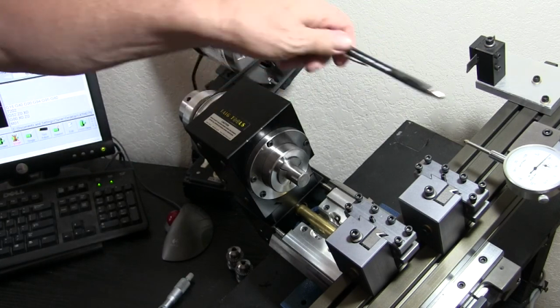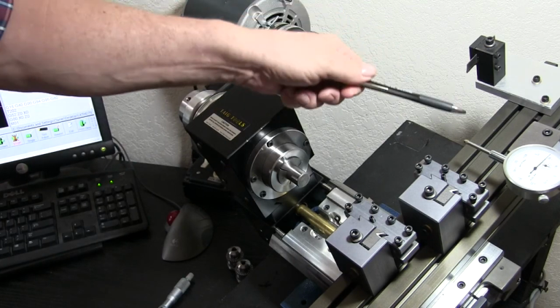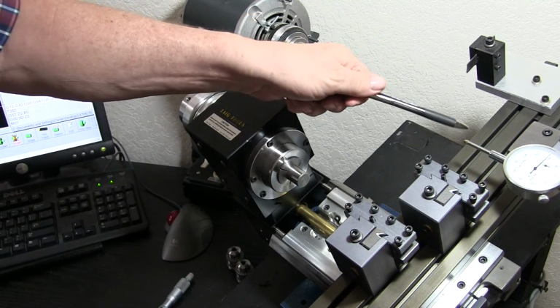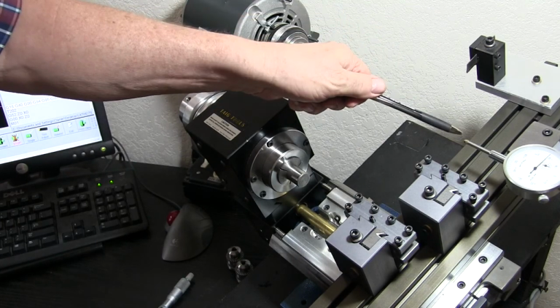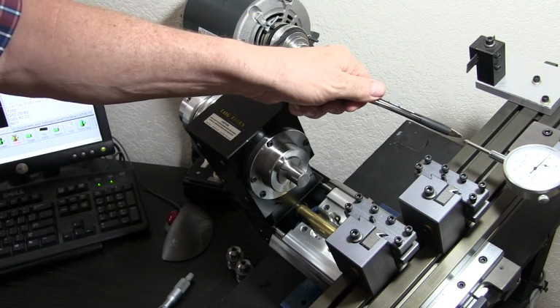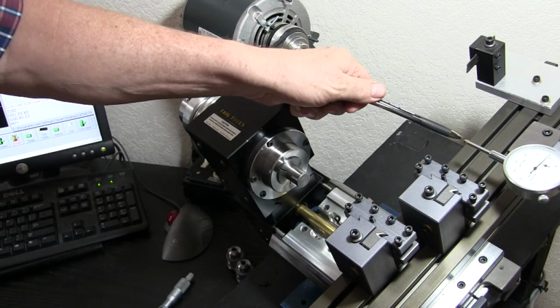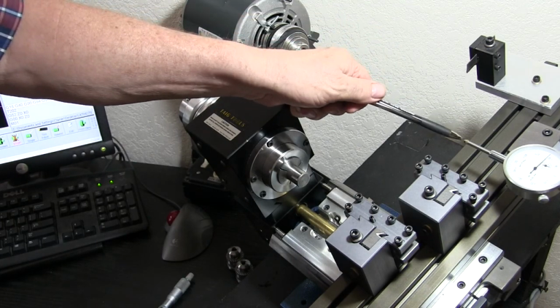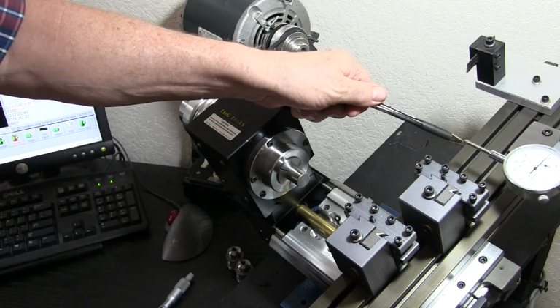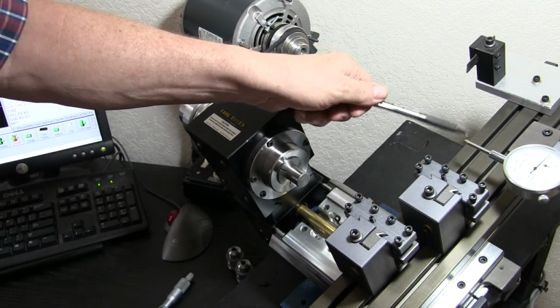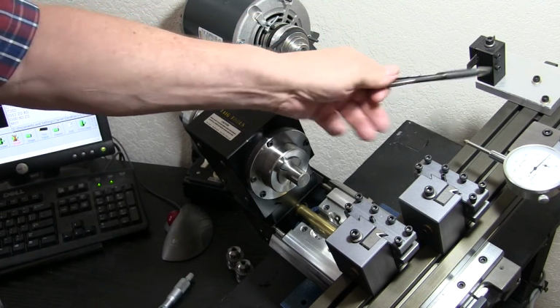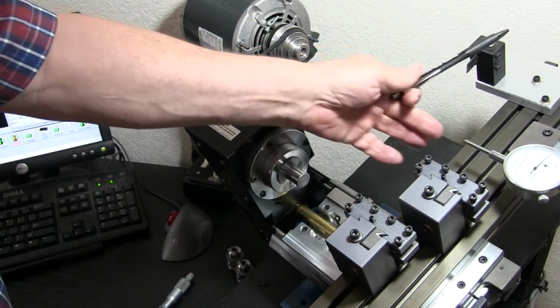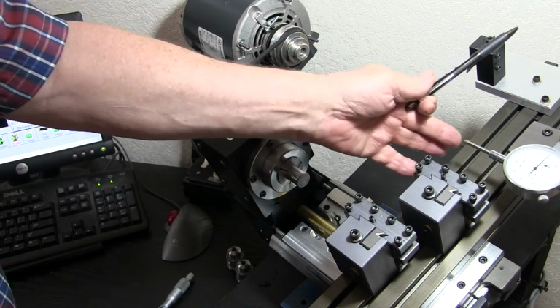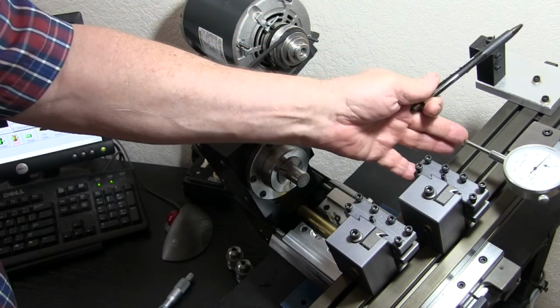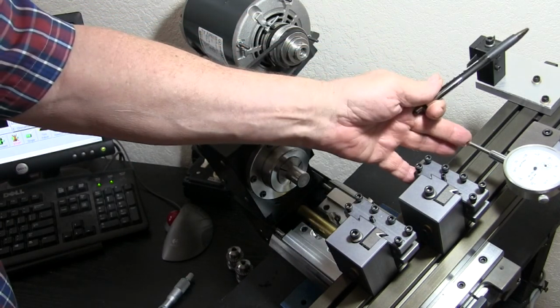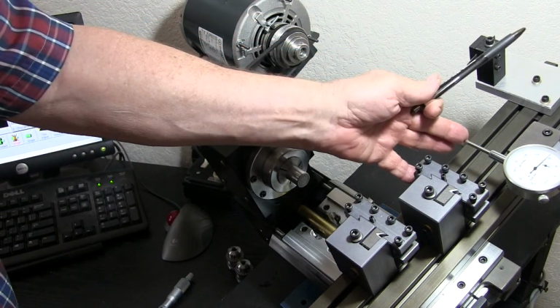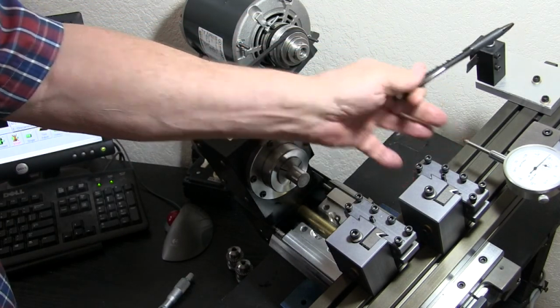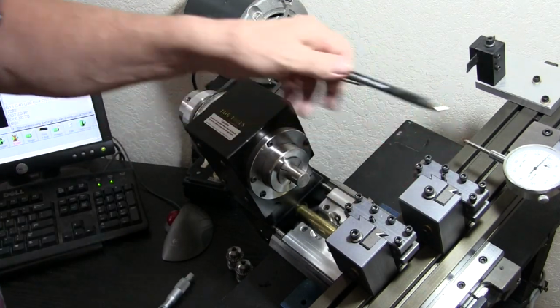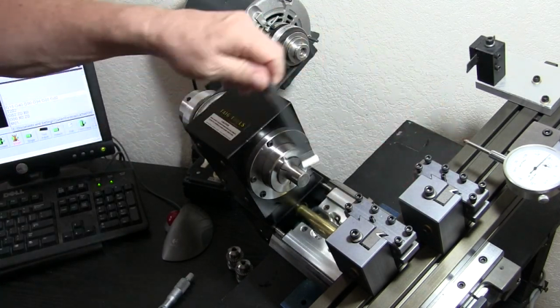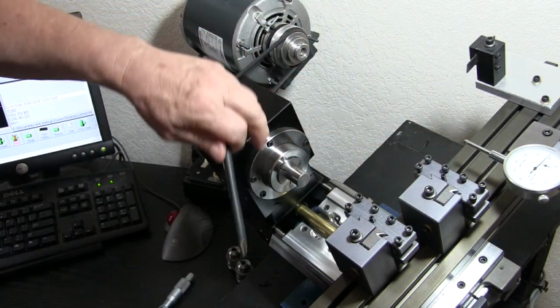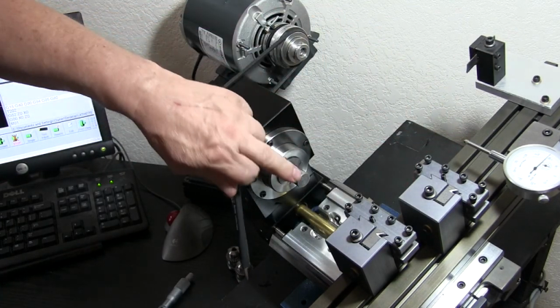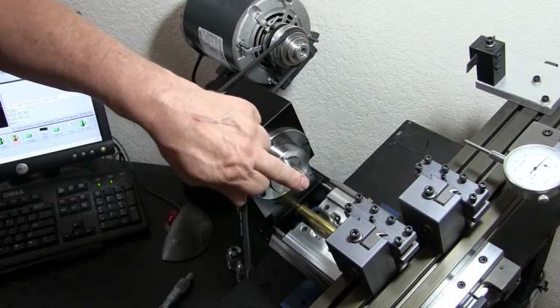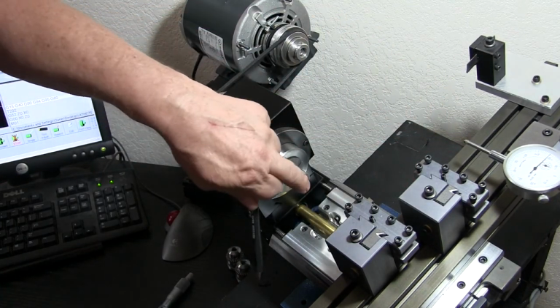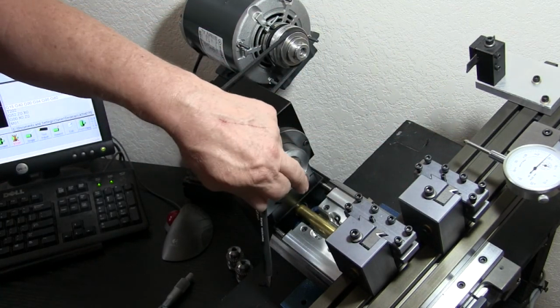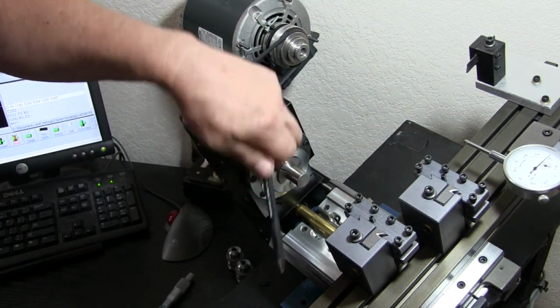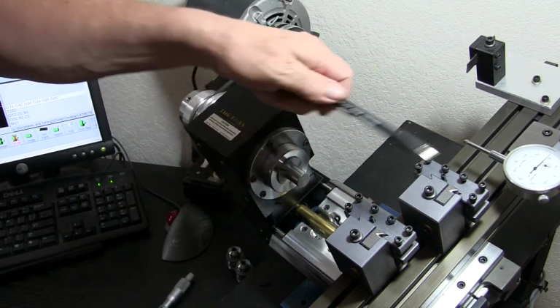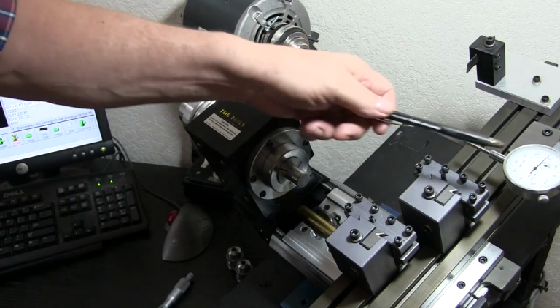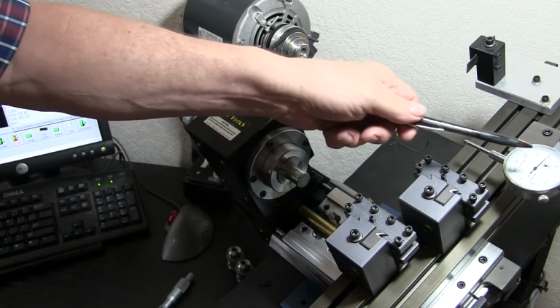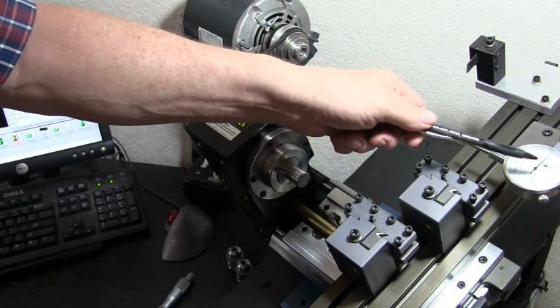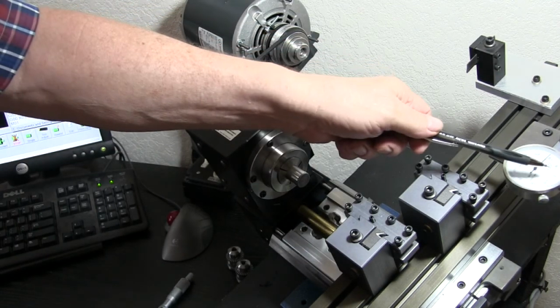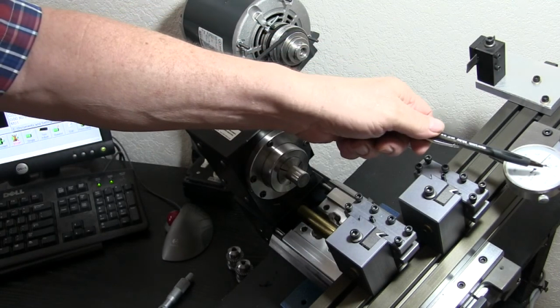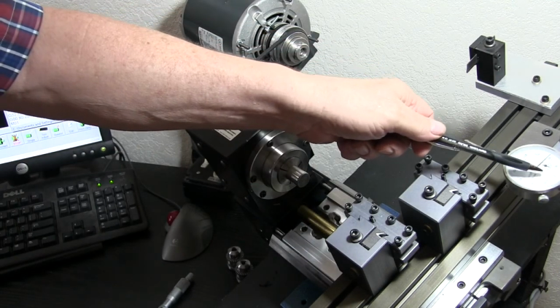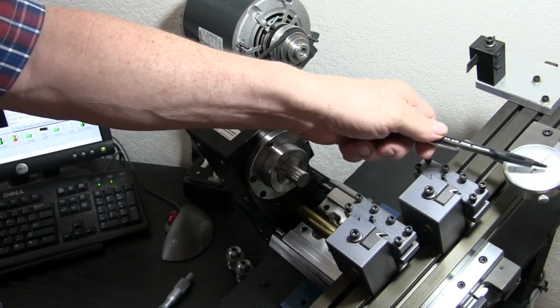So as we get this dial indicator to touch the part, it should be right on zero.